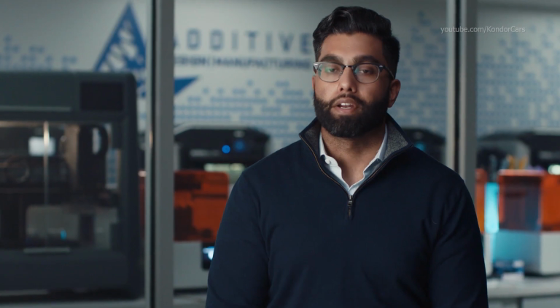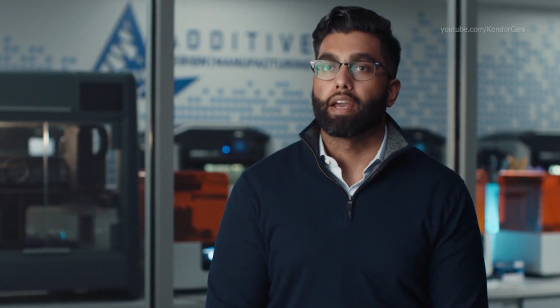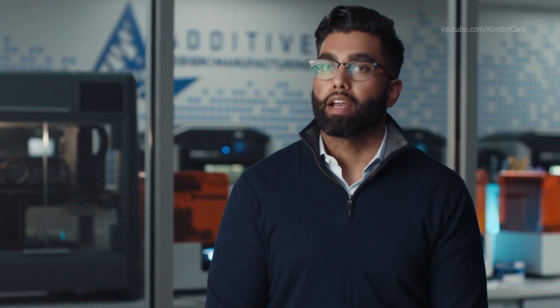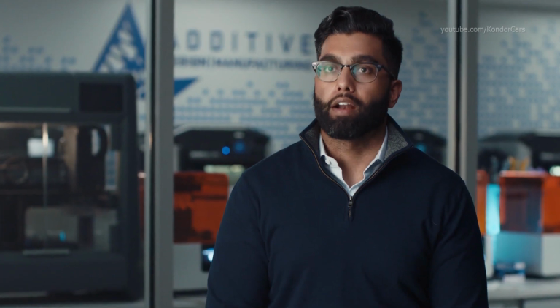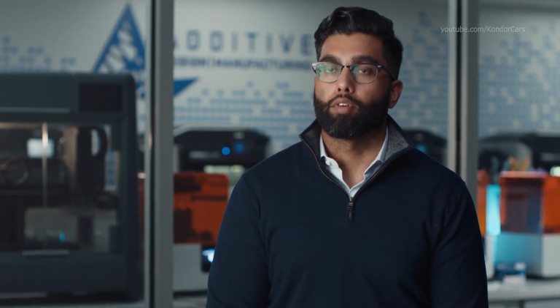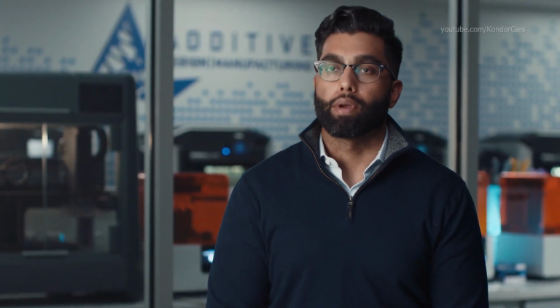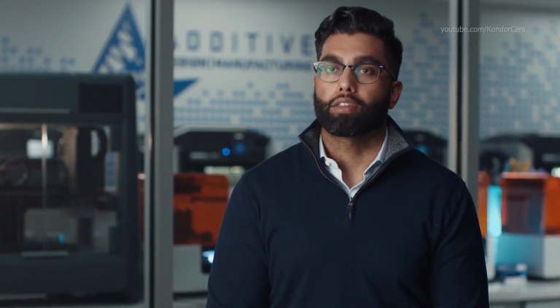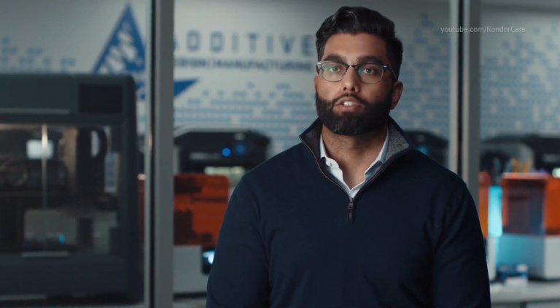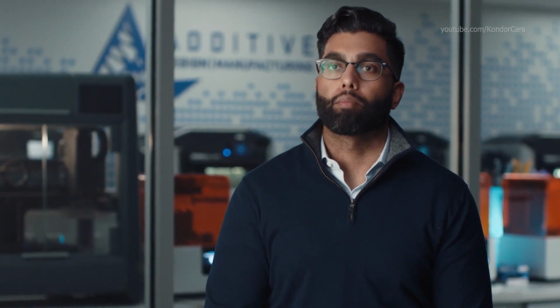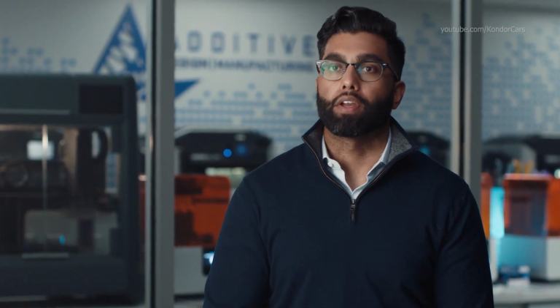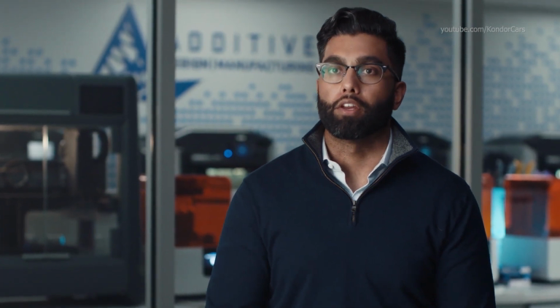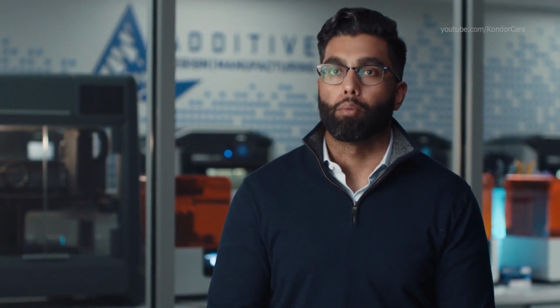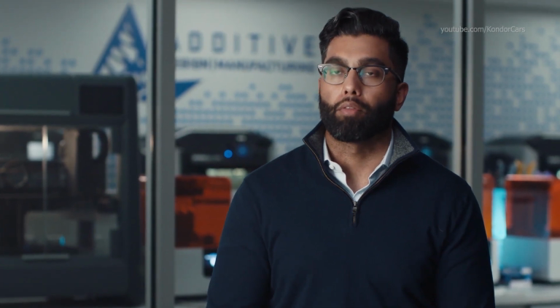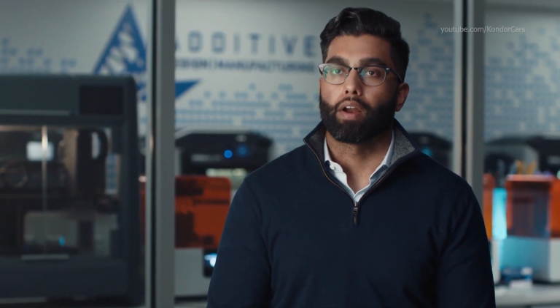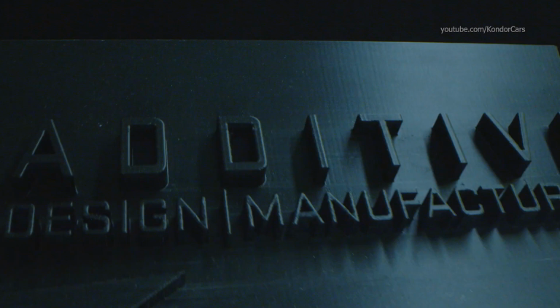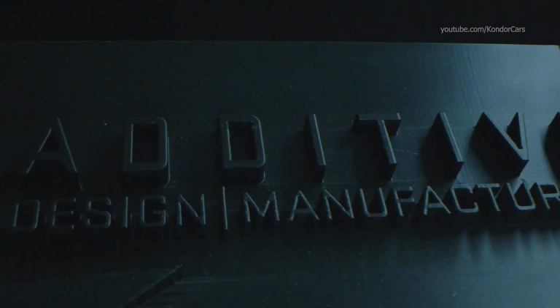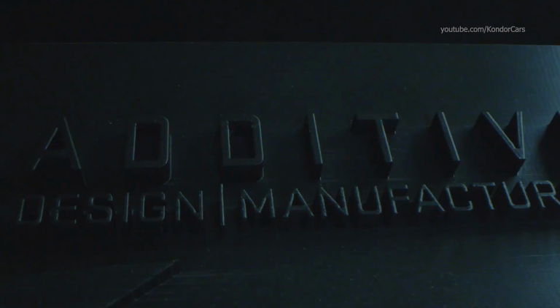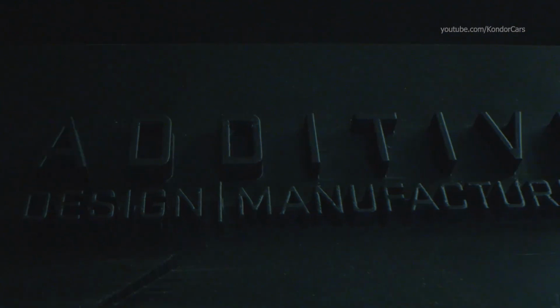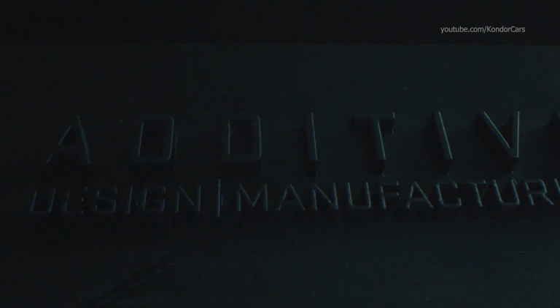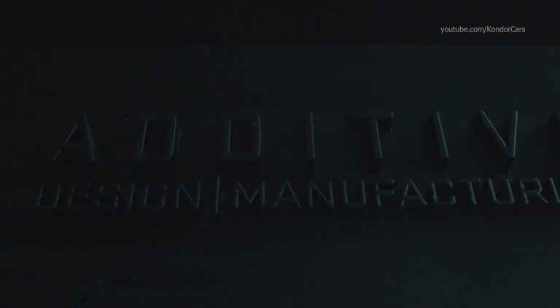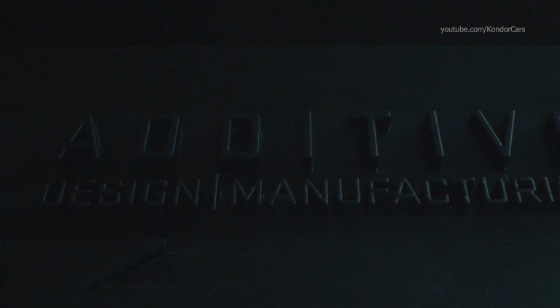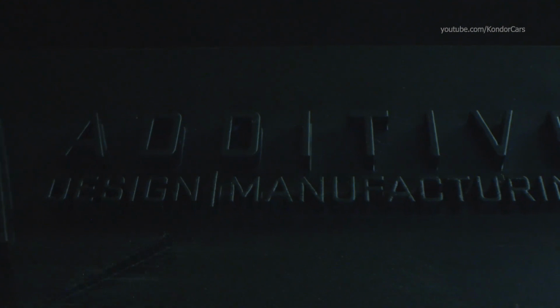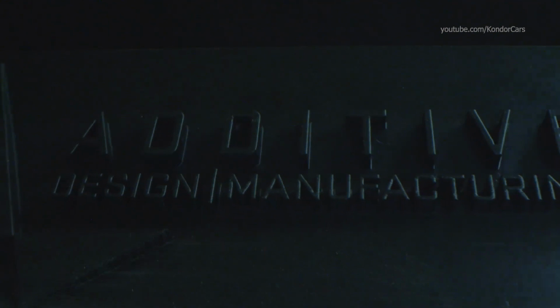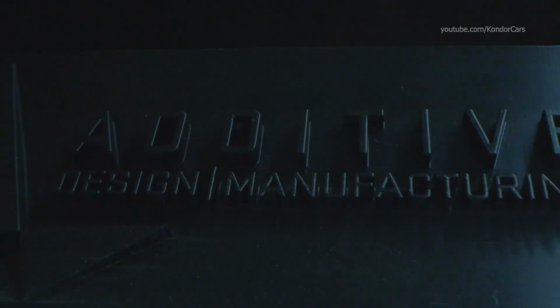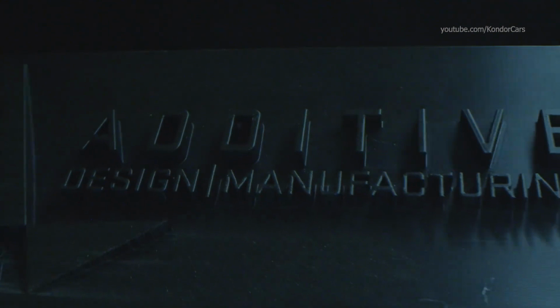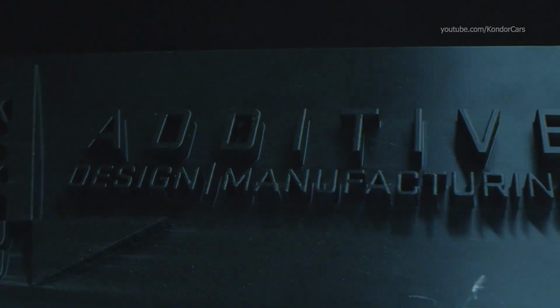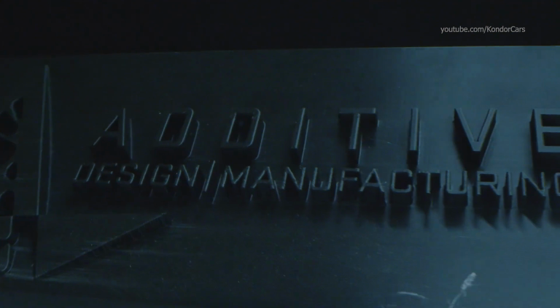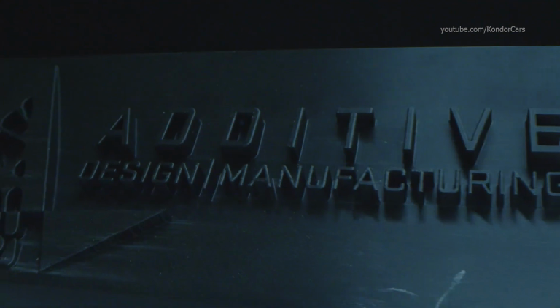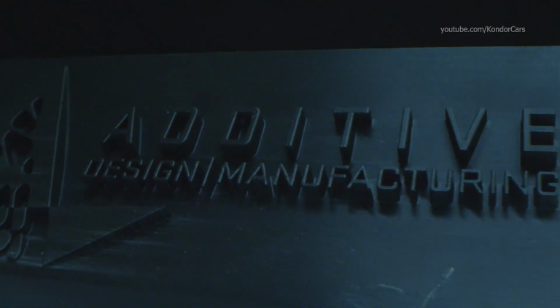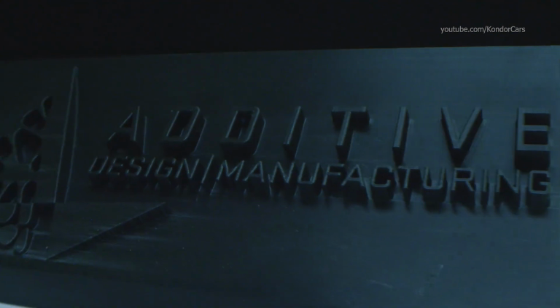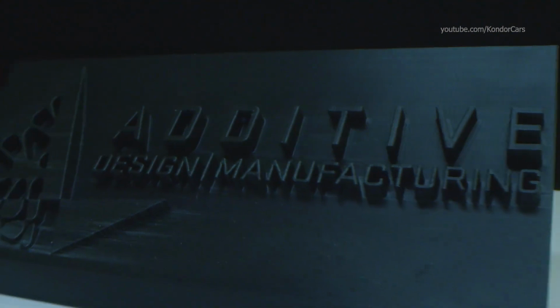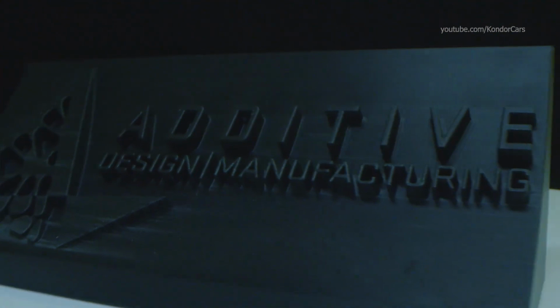Every day, every week, there's something new out there and we've only scratched the surface in terms of applications.